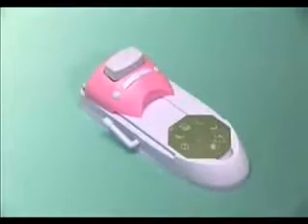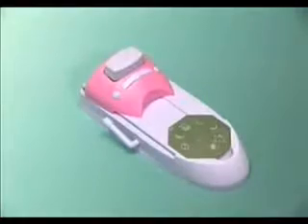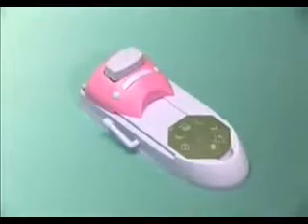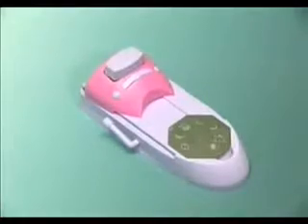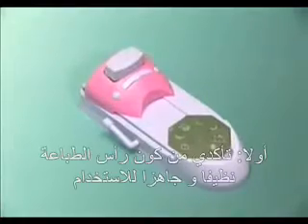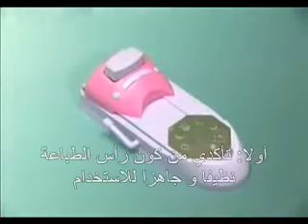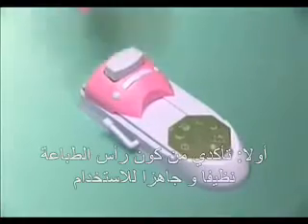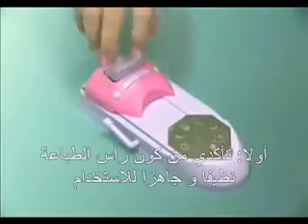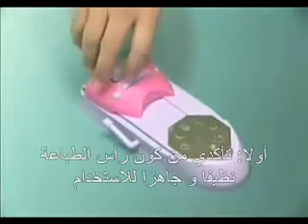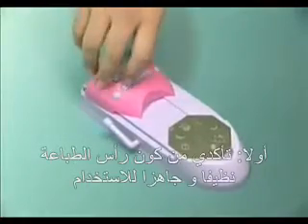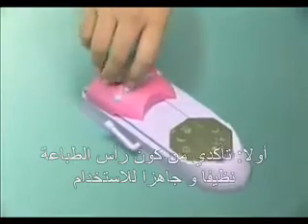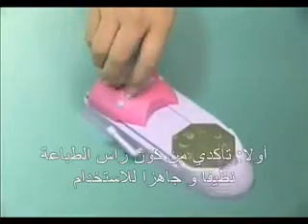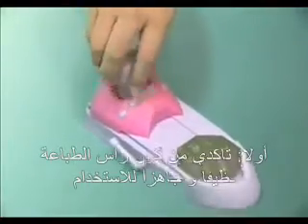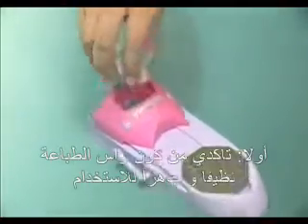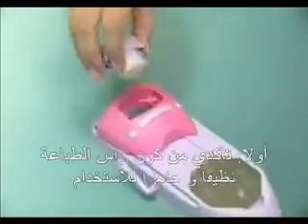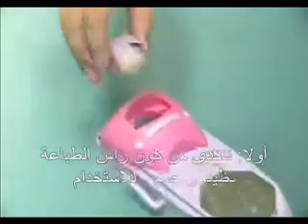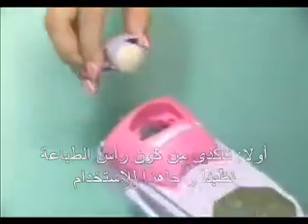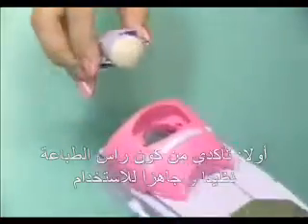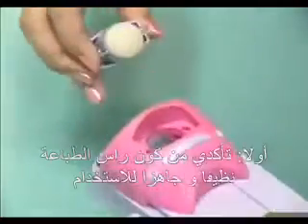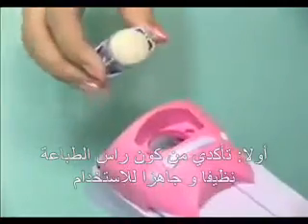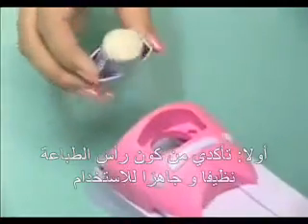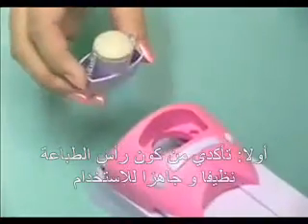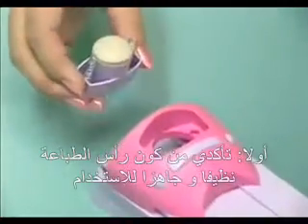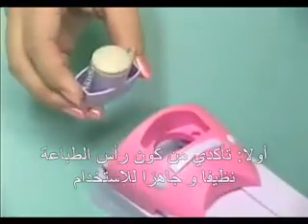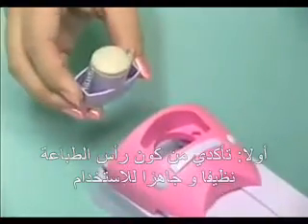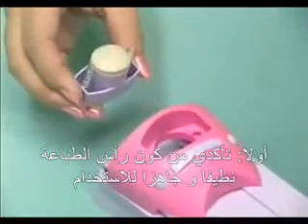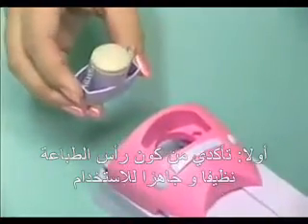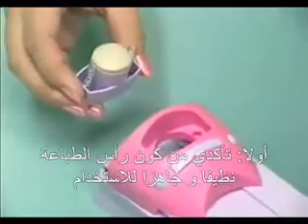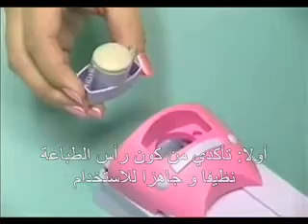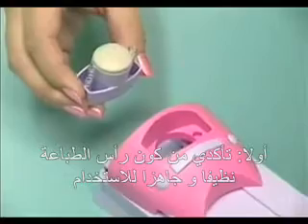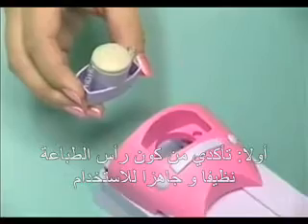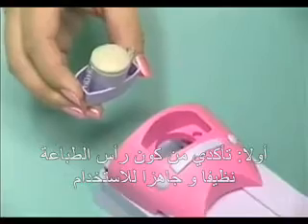1. Check whether the emitter lock of the coloring machine is clean for use.